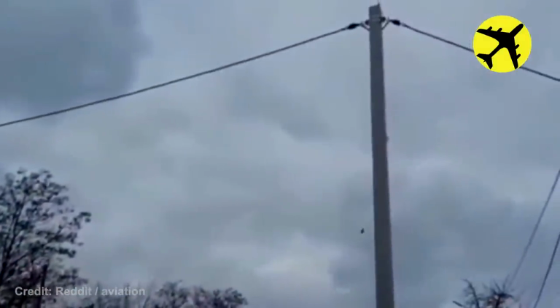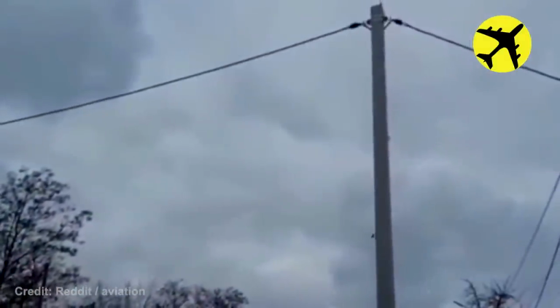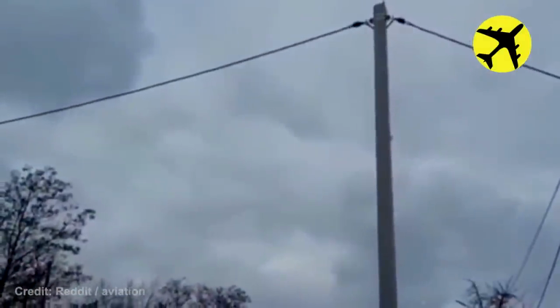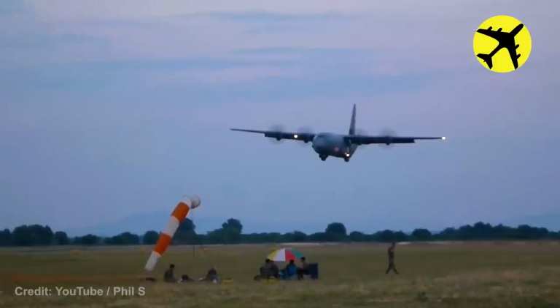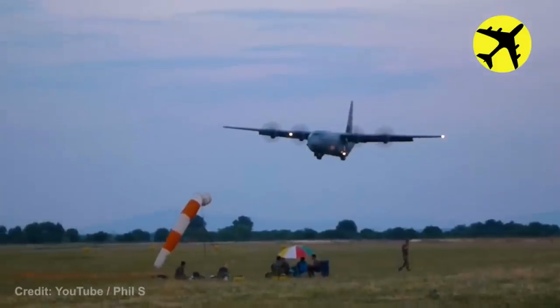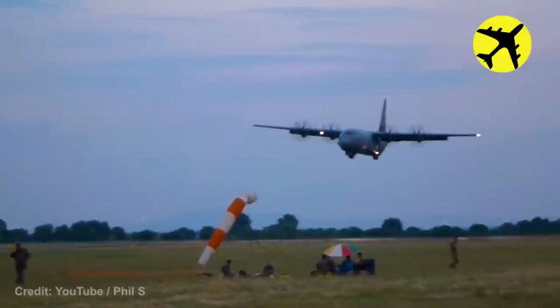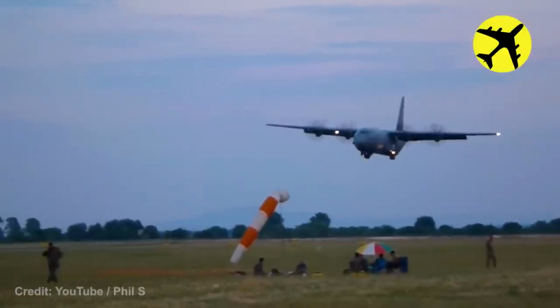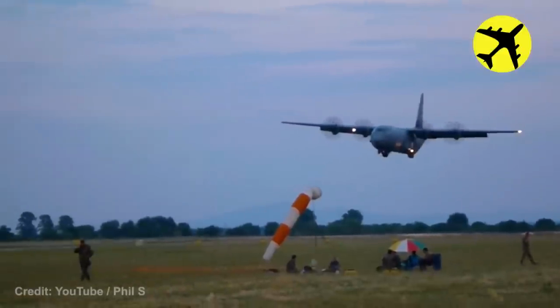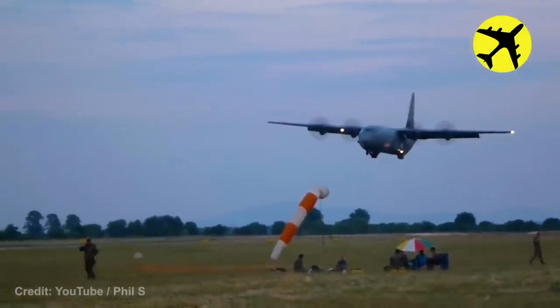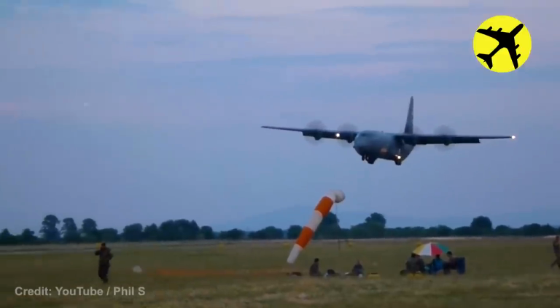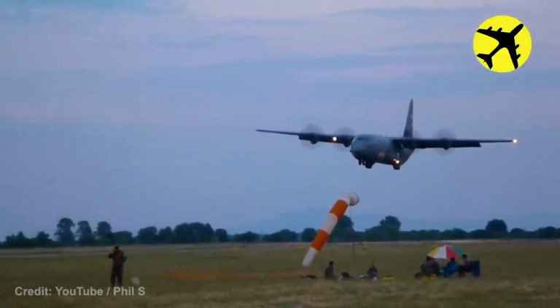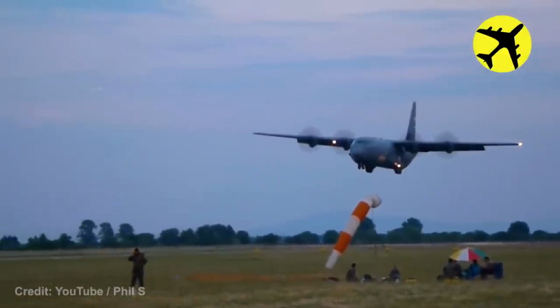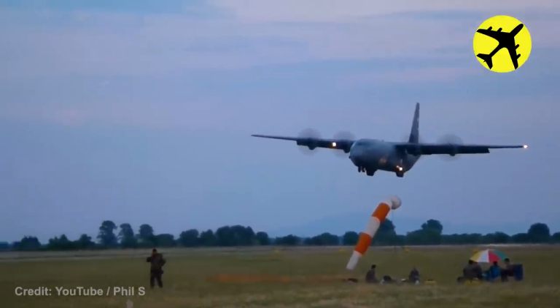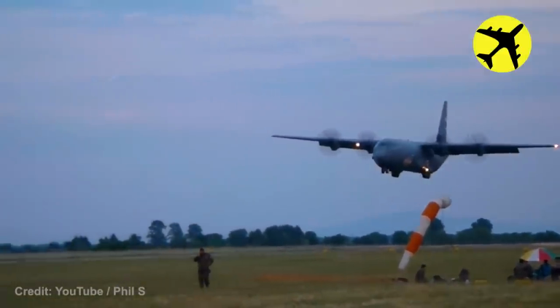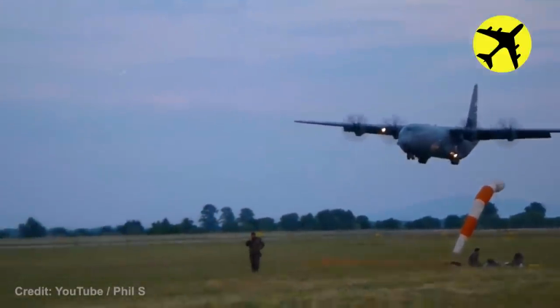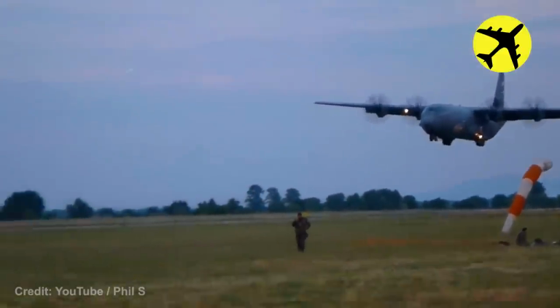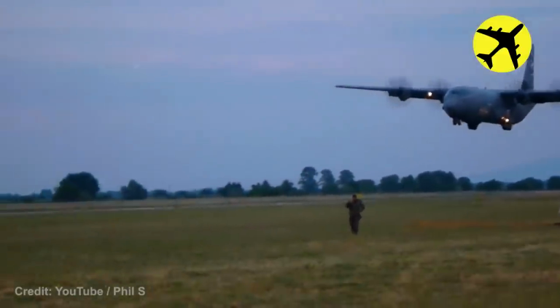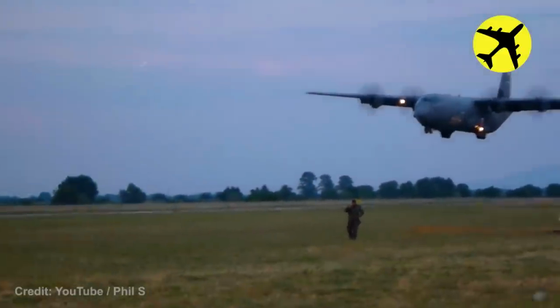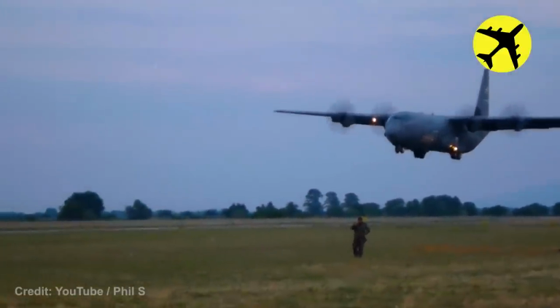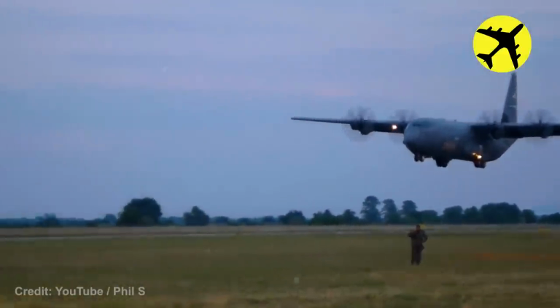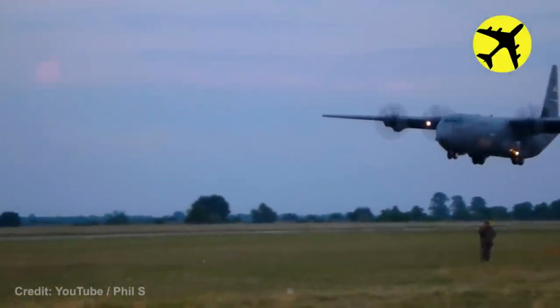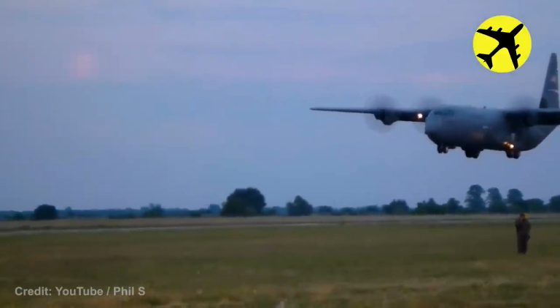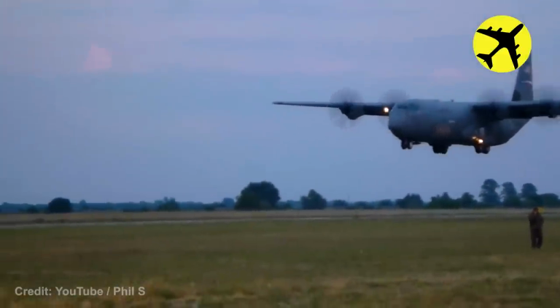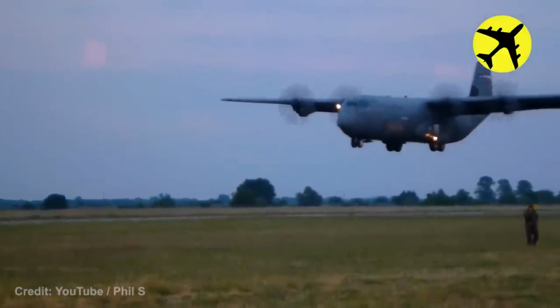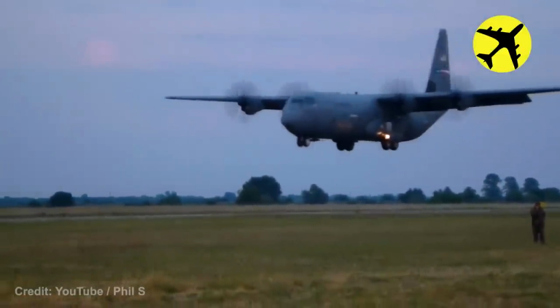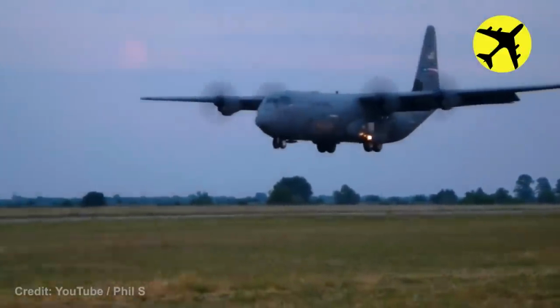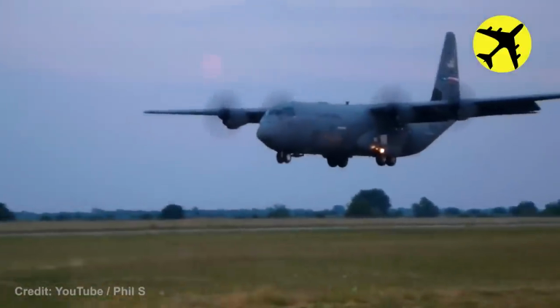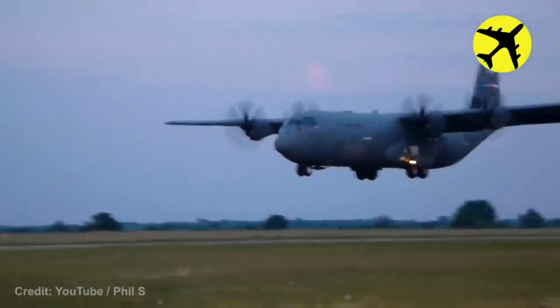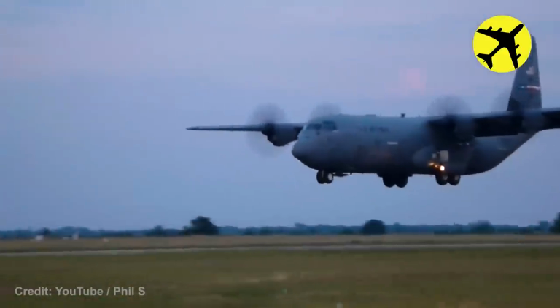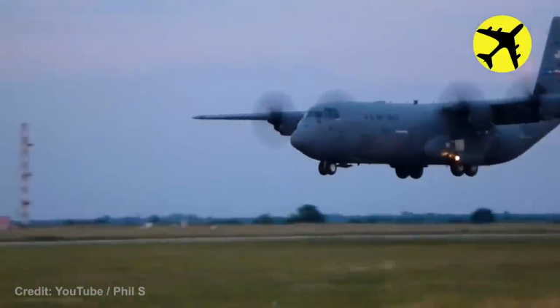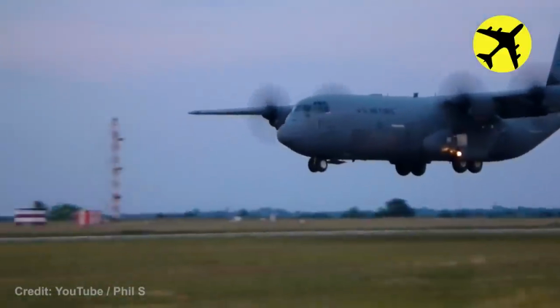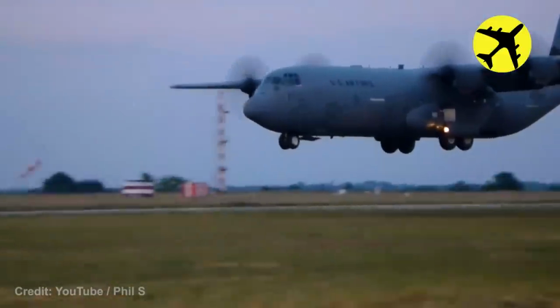During a routine exercise, this C-130J successfully landed on the grass.